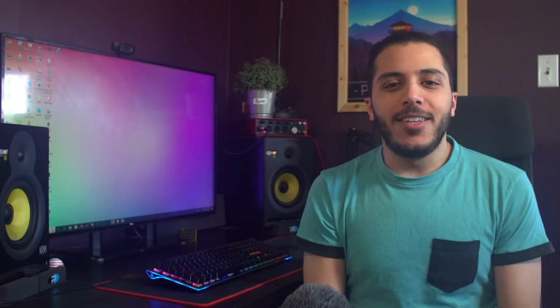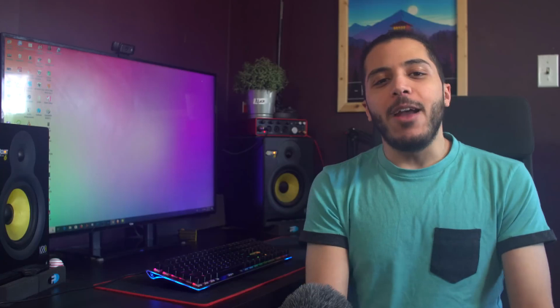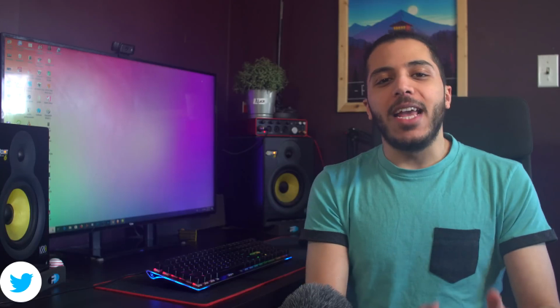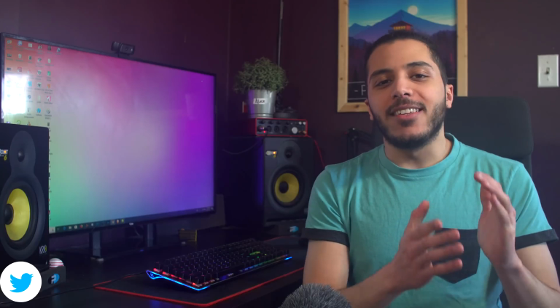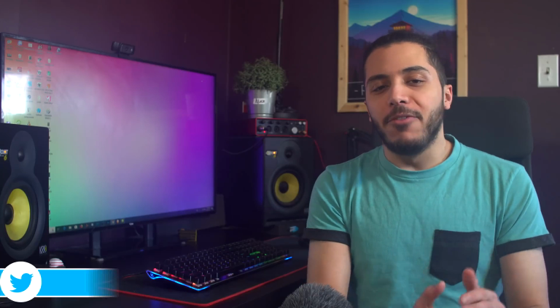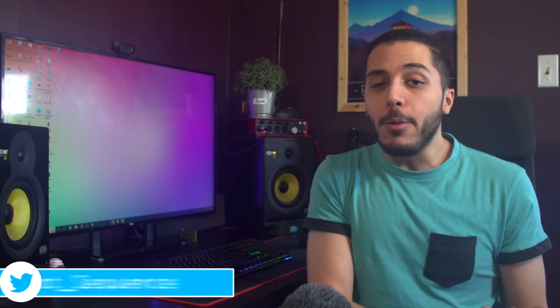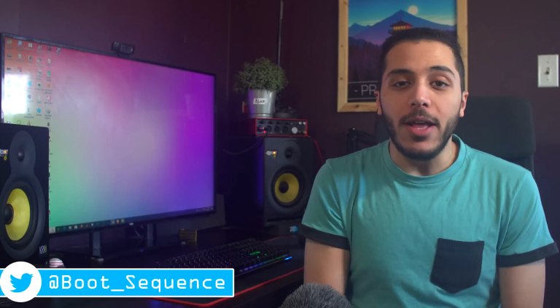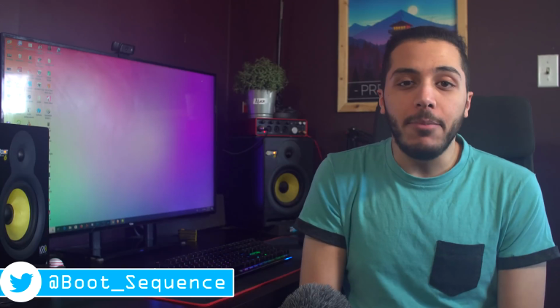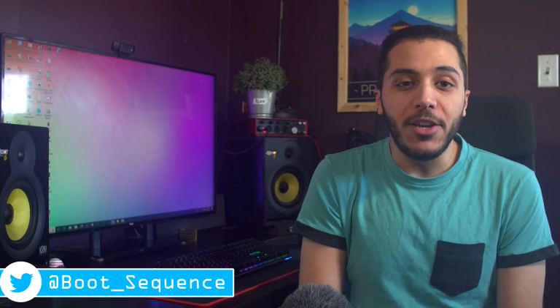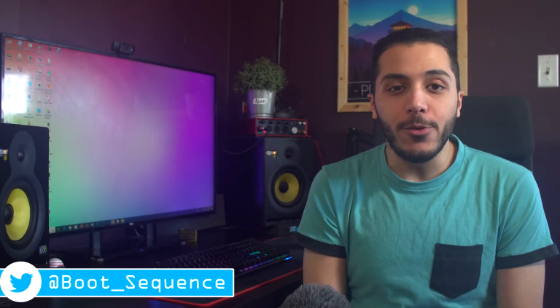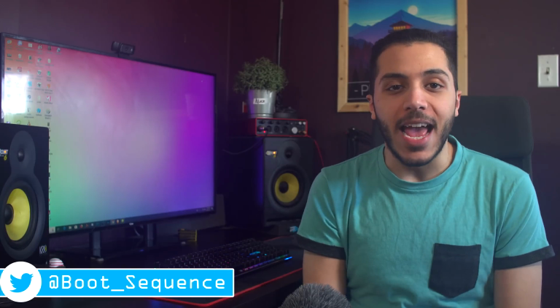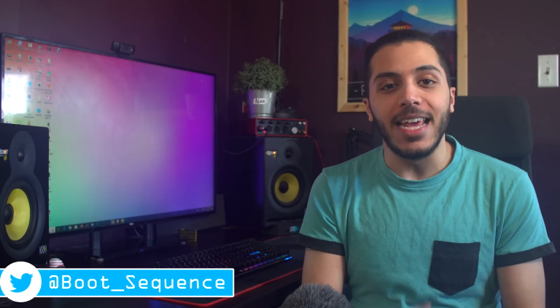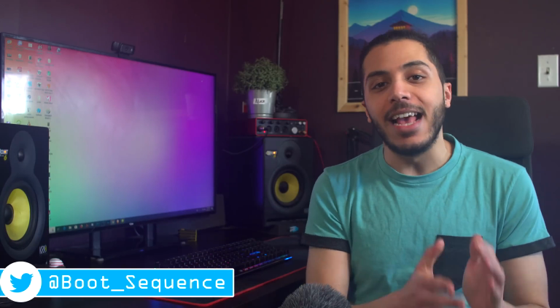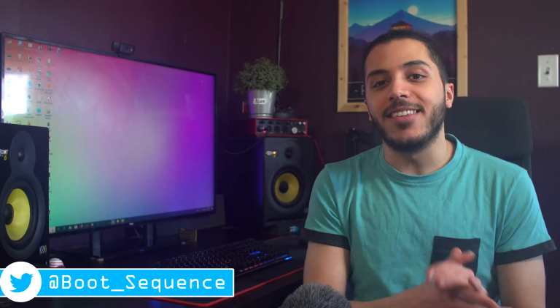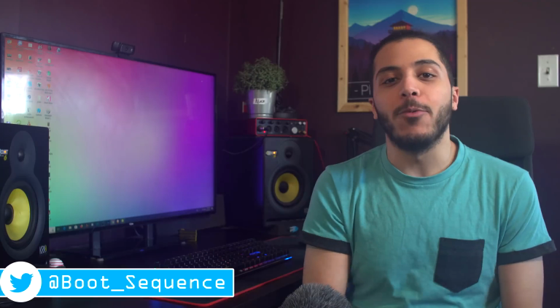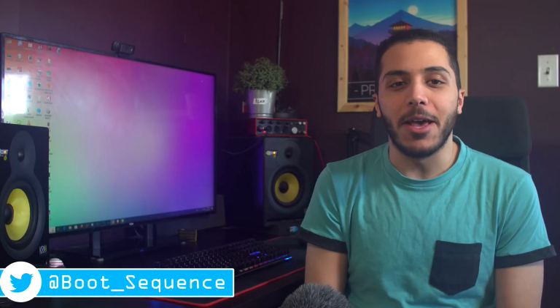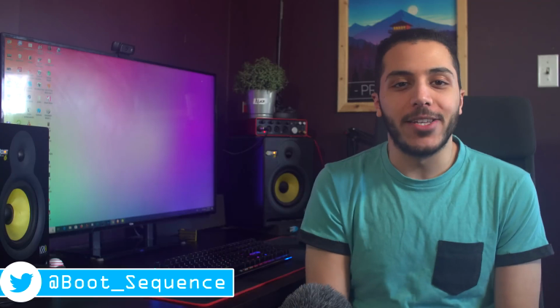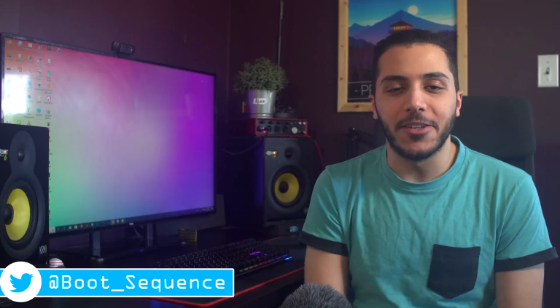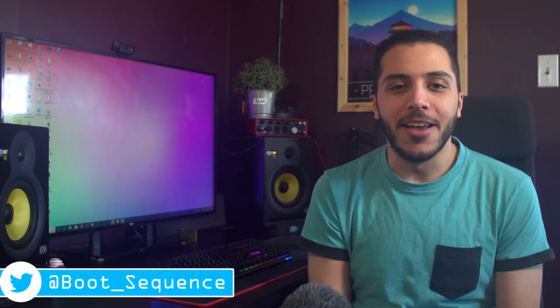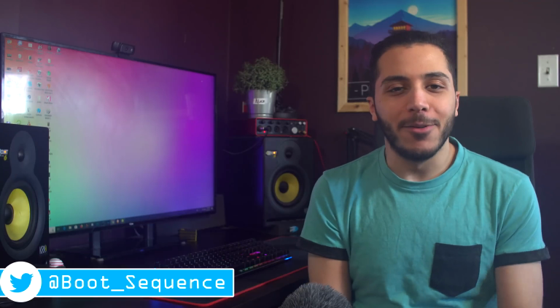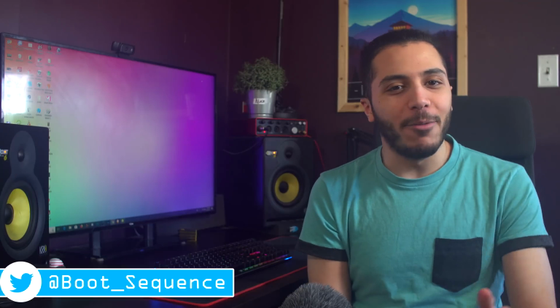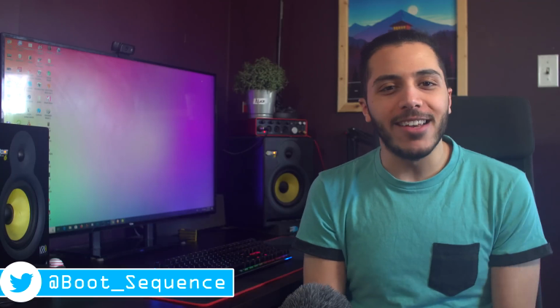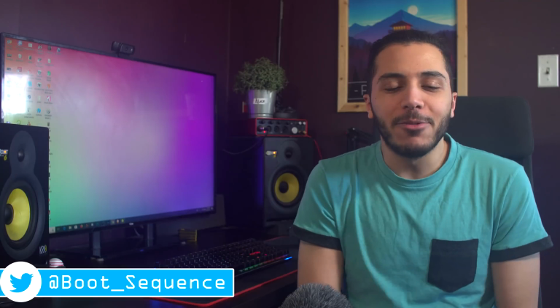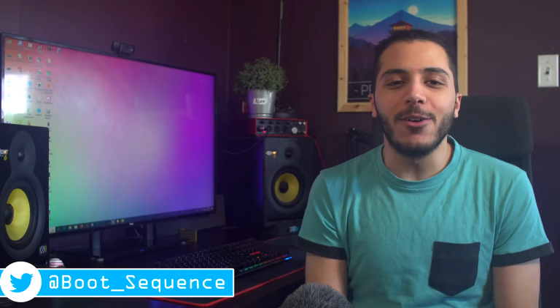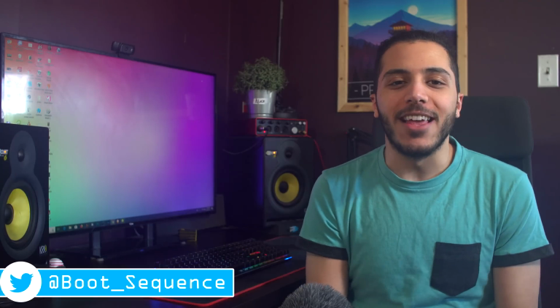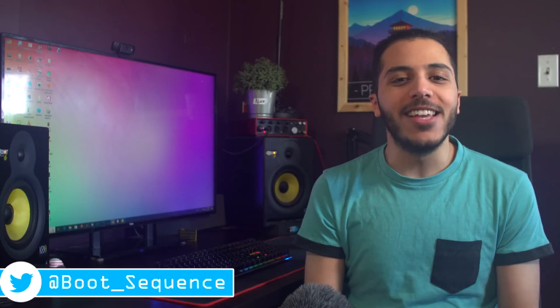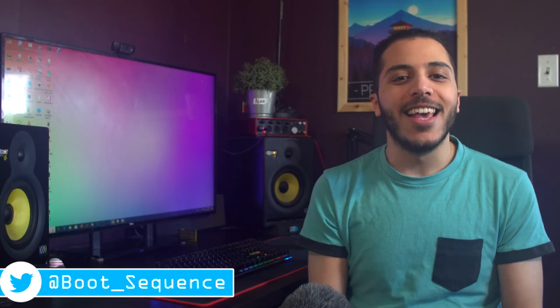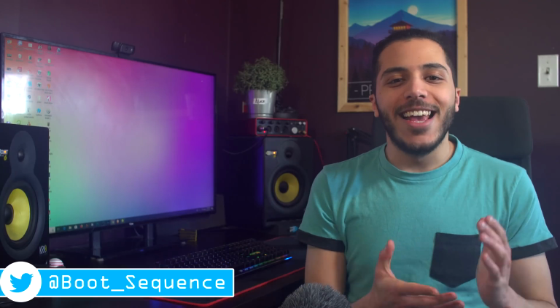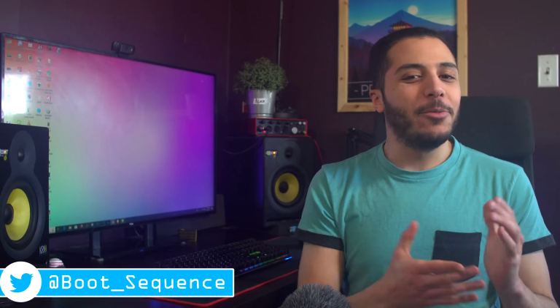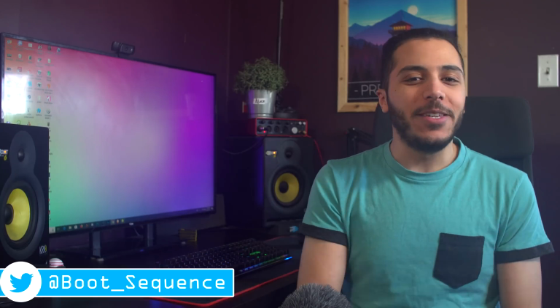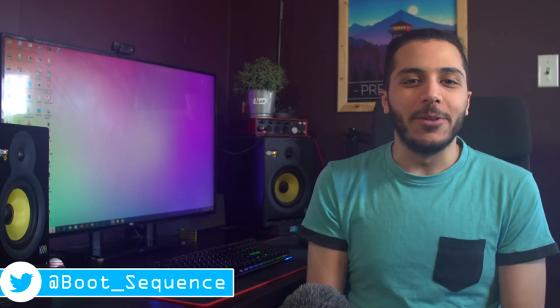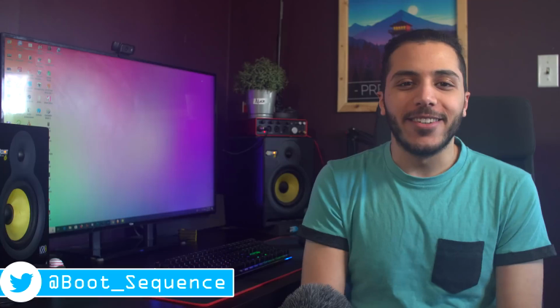Today we got some variable AMD news and an S10 without protection. What's up guys, I'm Snows and this is your Boot Sequence.